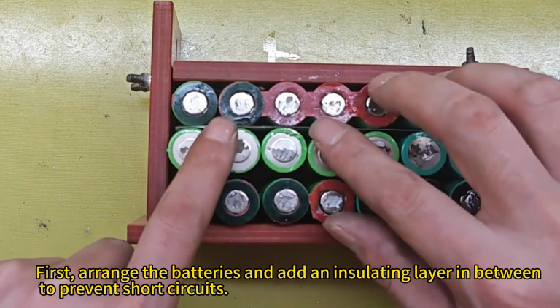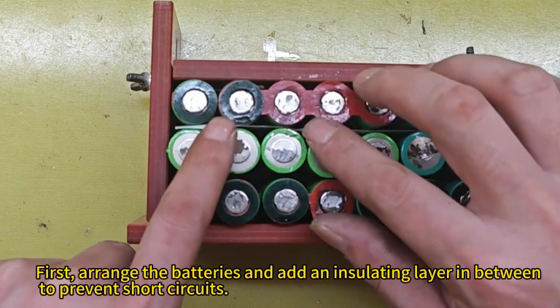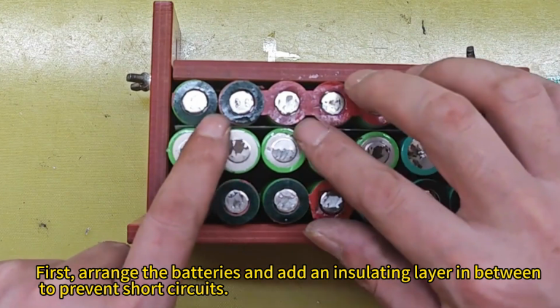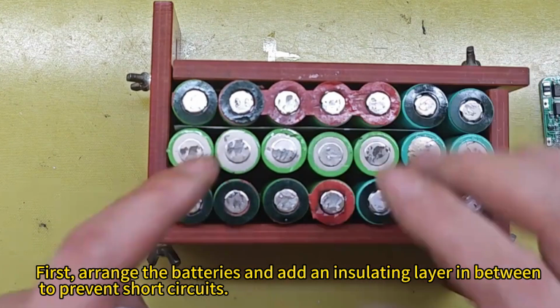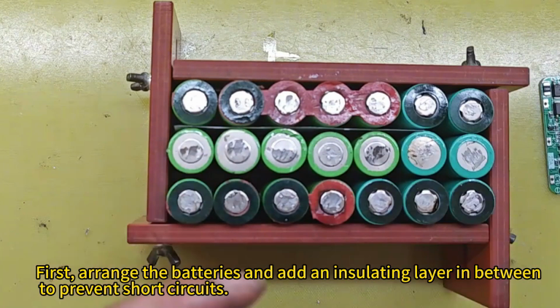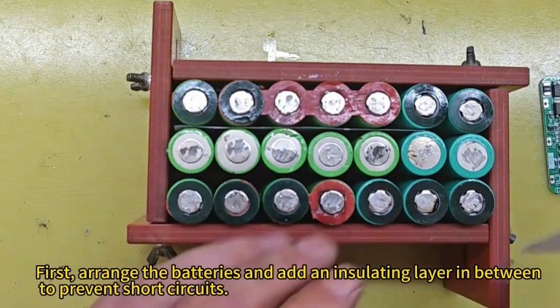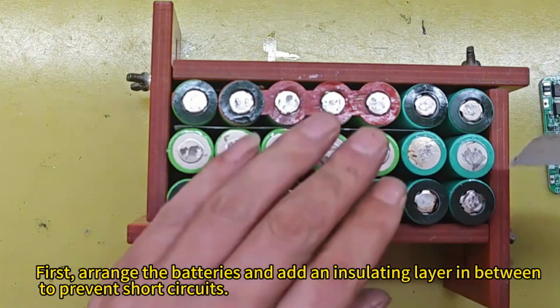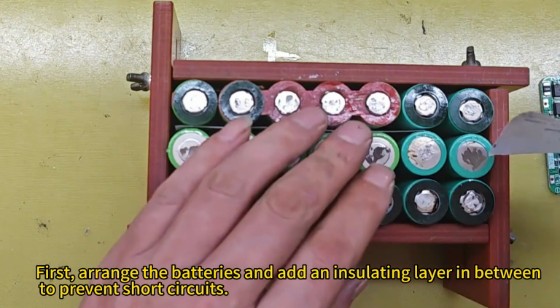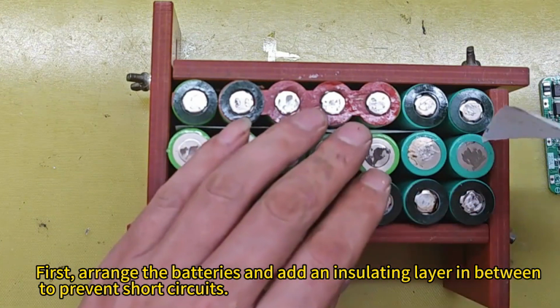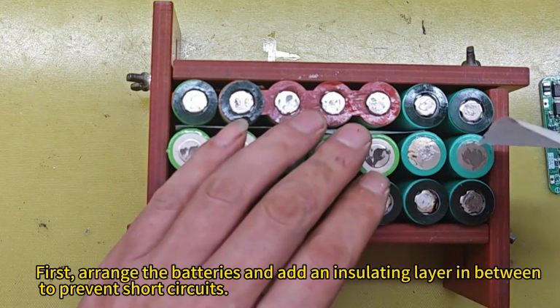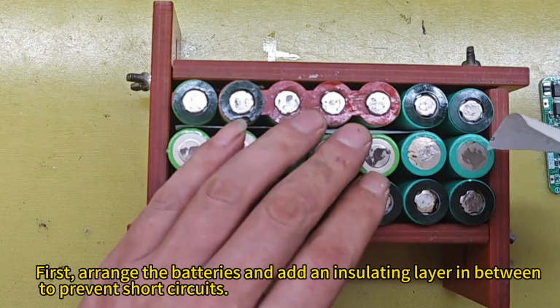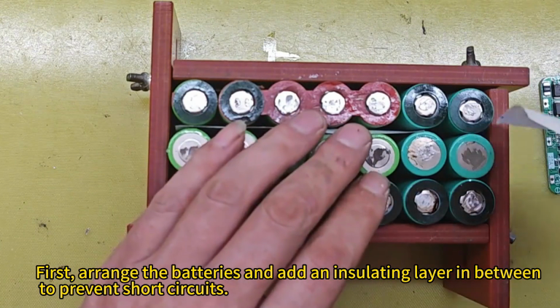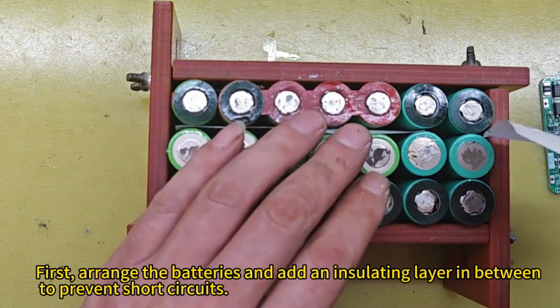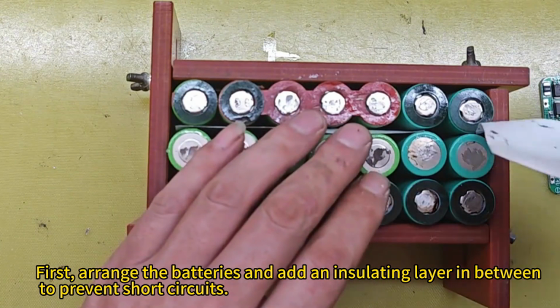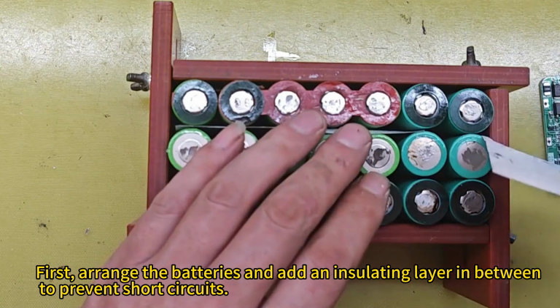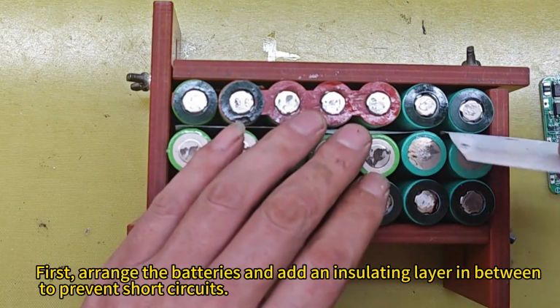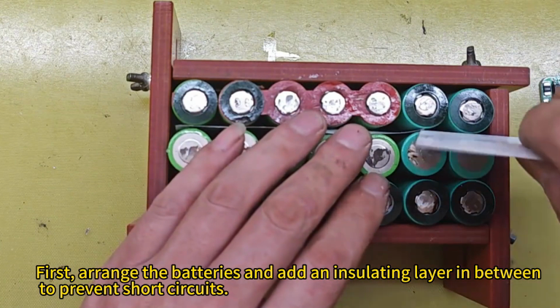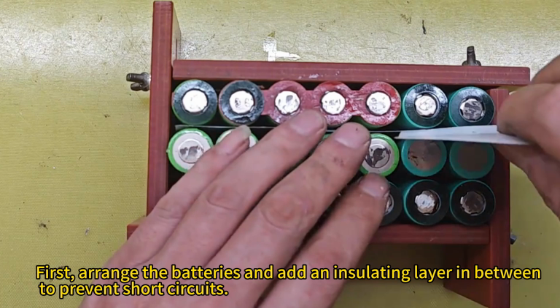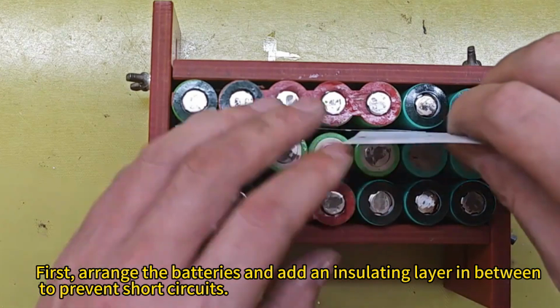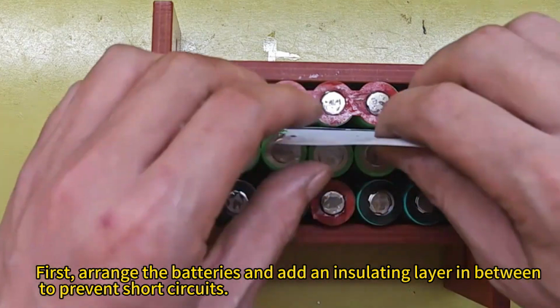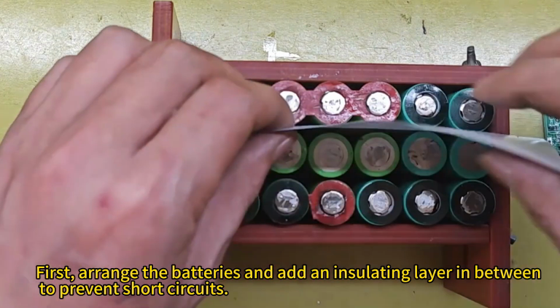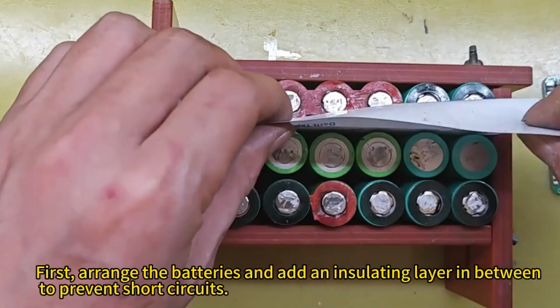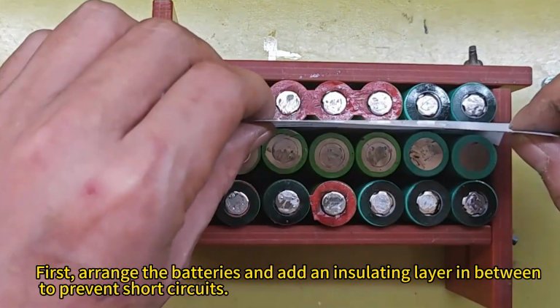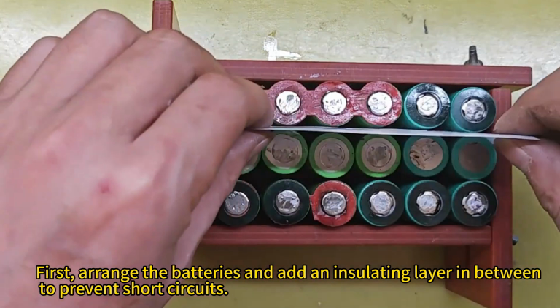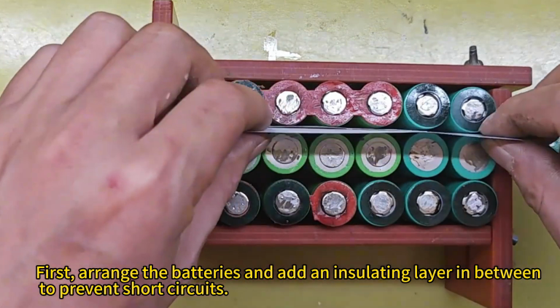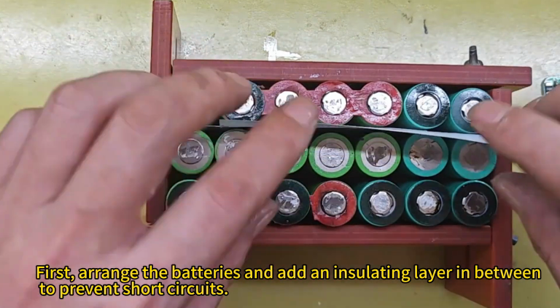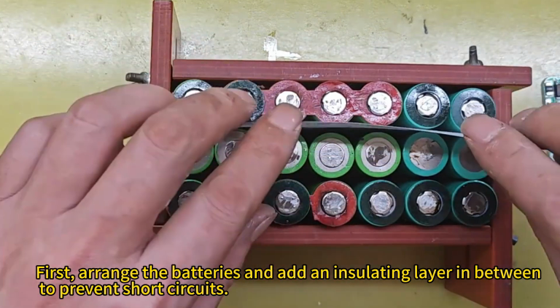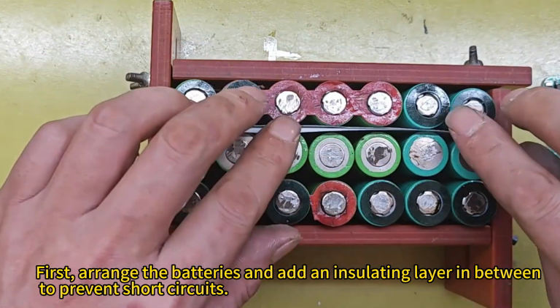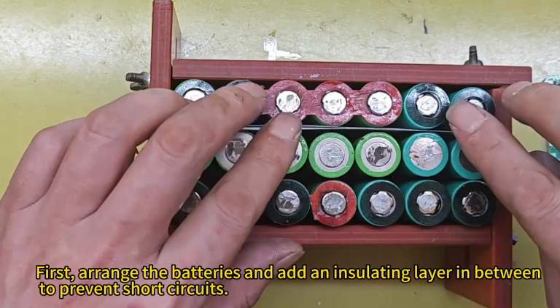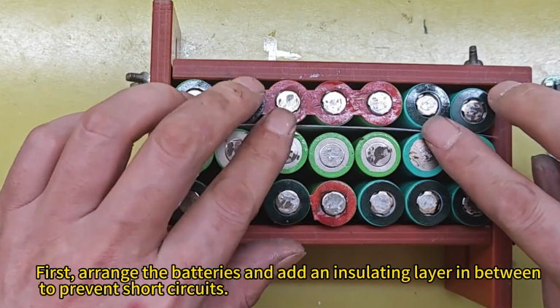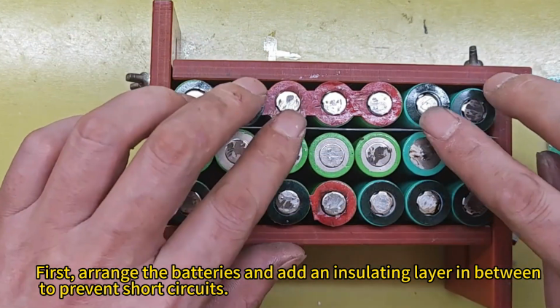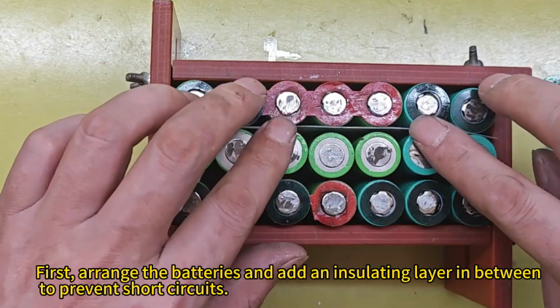First, arrange the batteries and add an insulating layer in between to prevent short circuits.